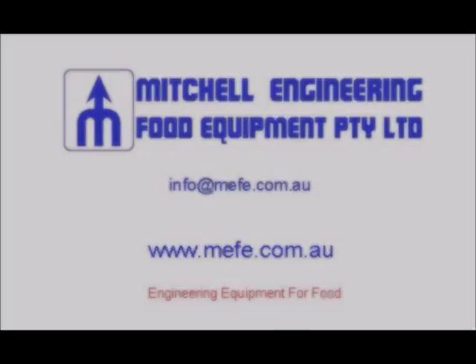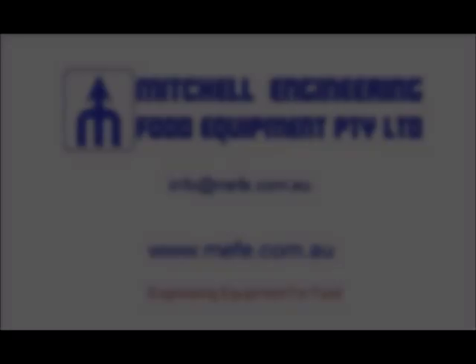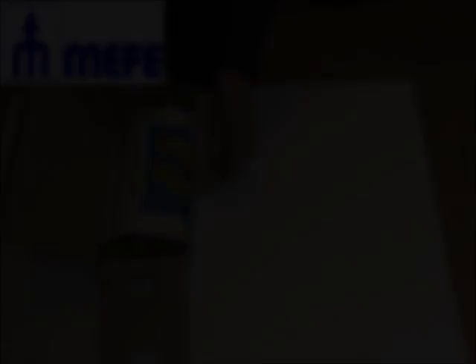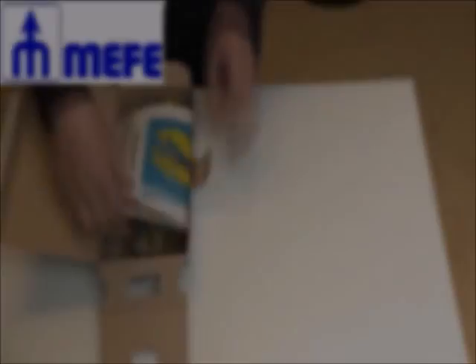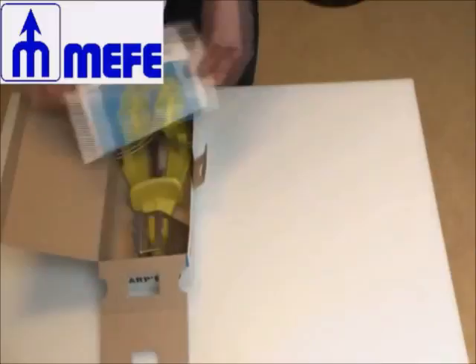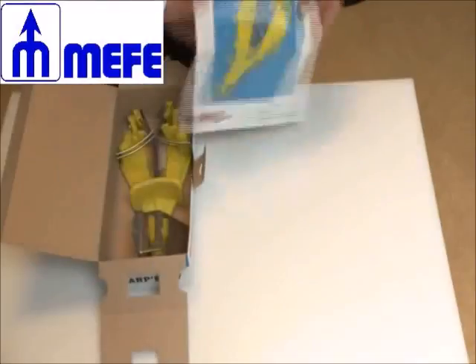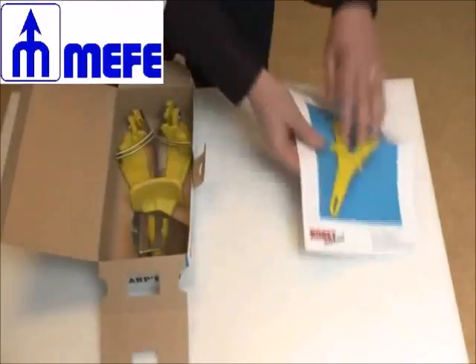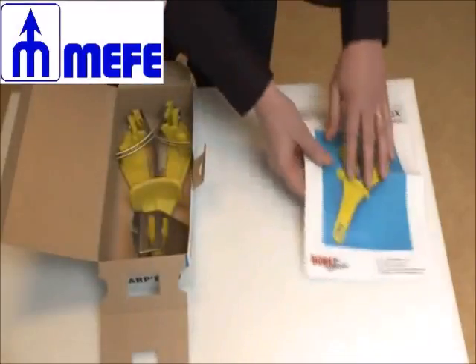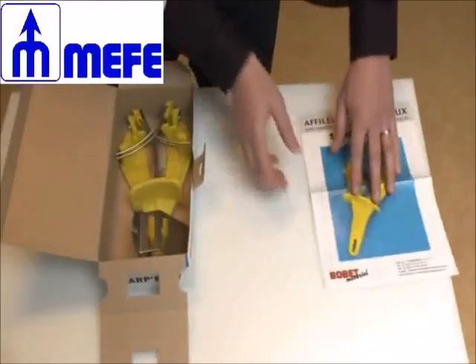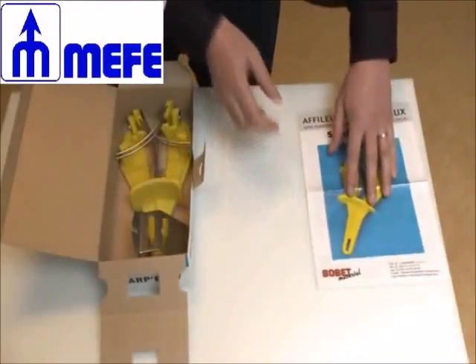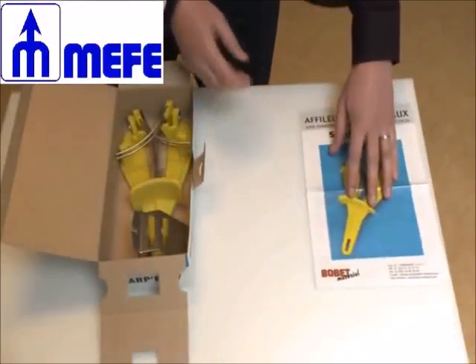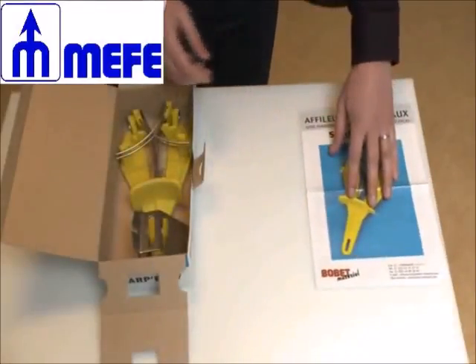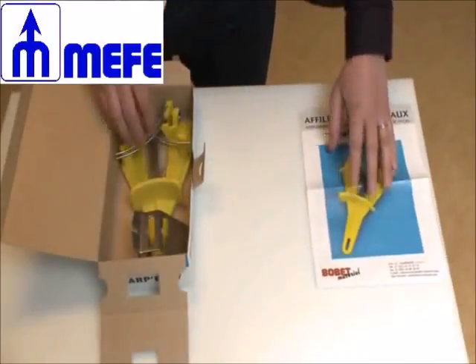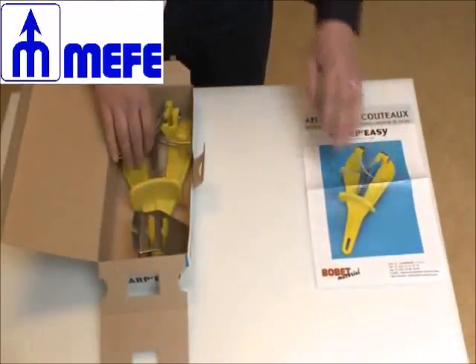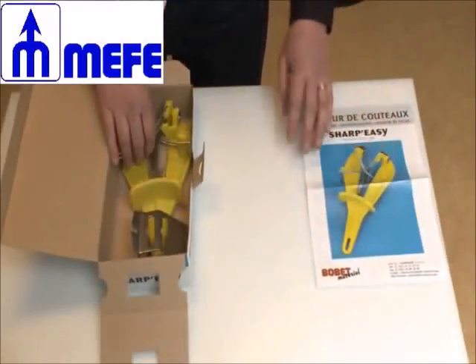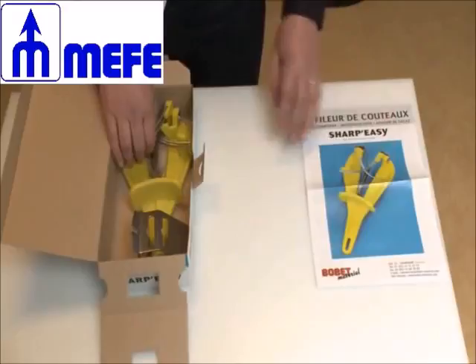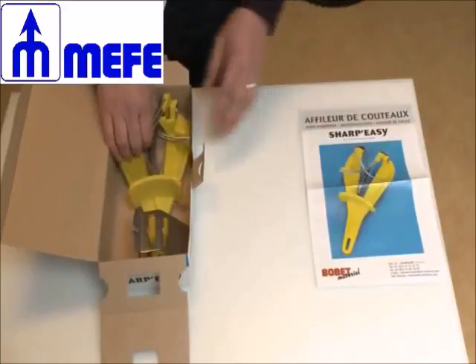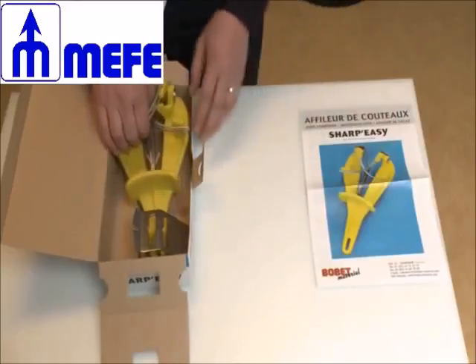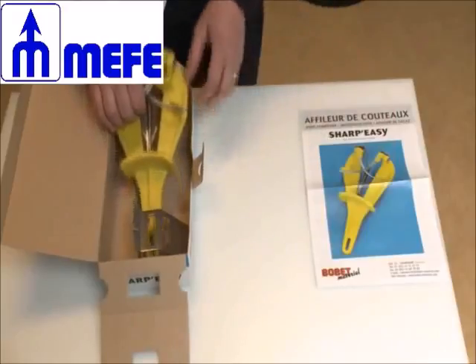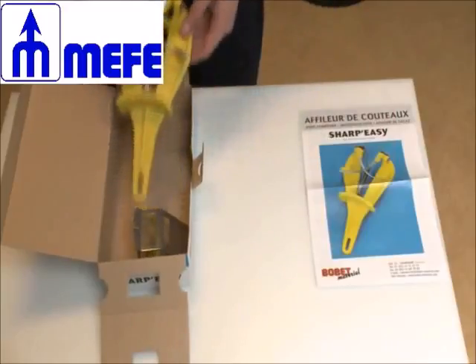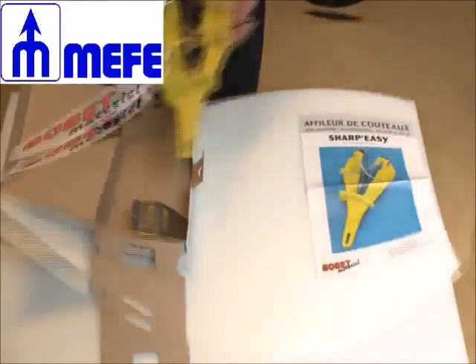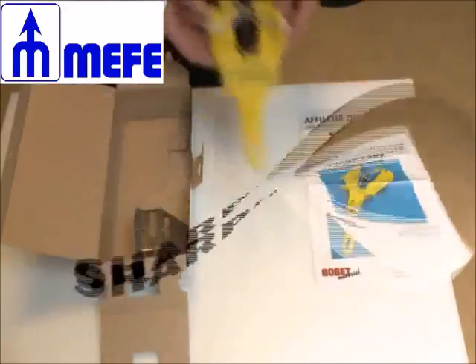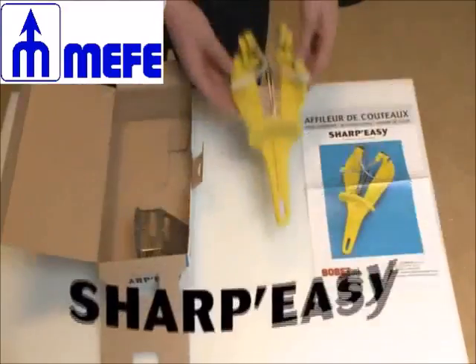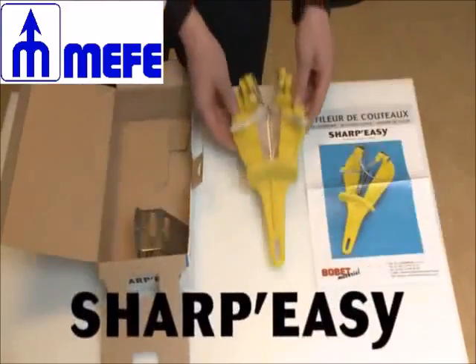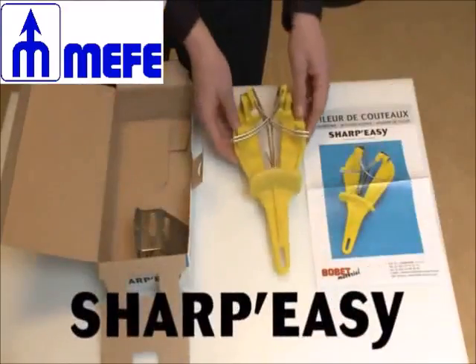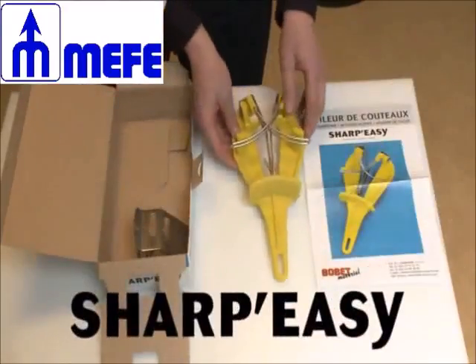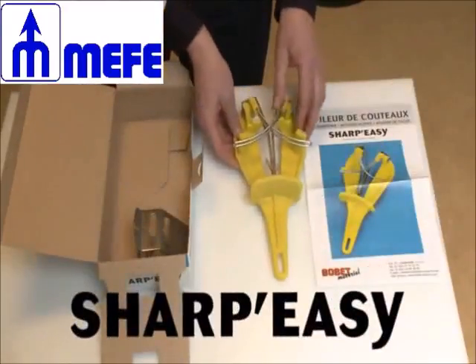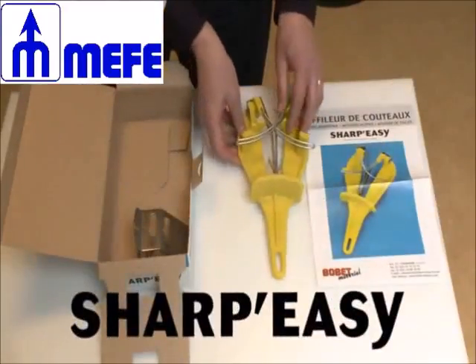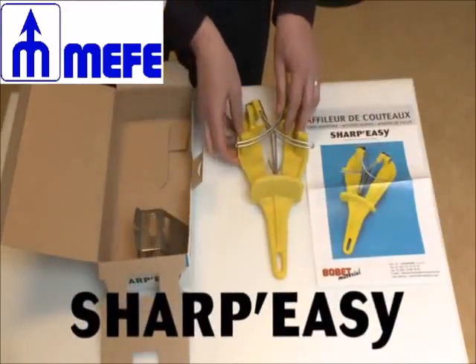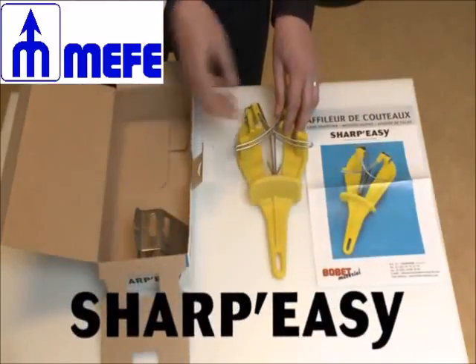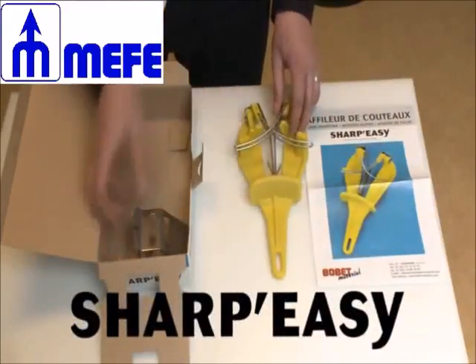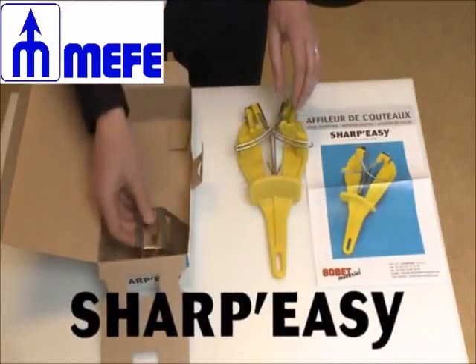Inside the following packing you will find one notice of instruction, one Sharpeasy and one stainless steel bracket.